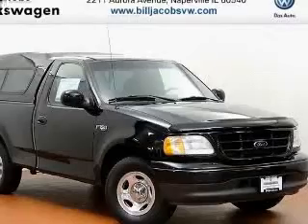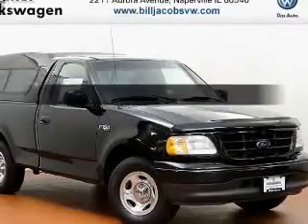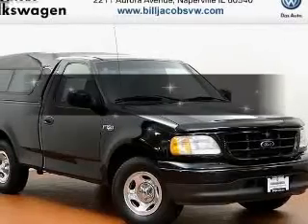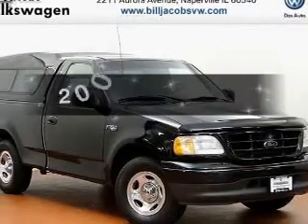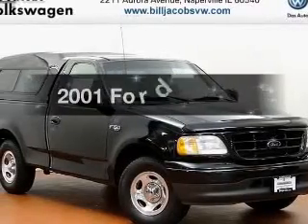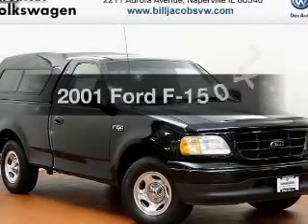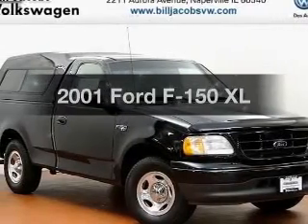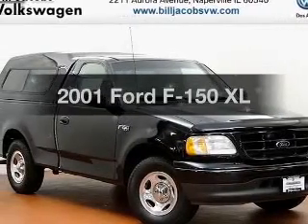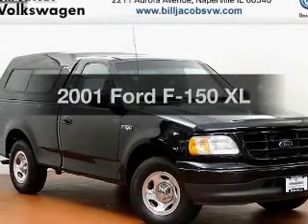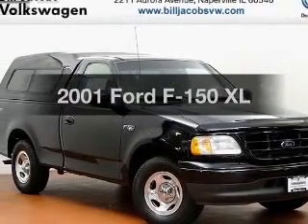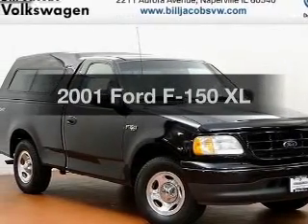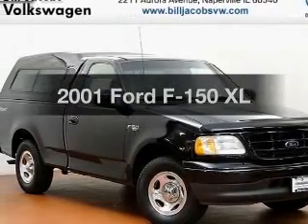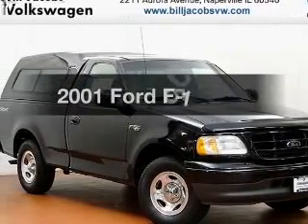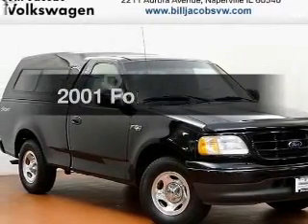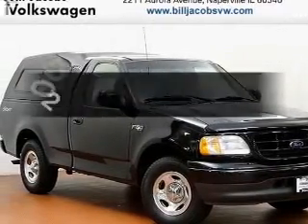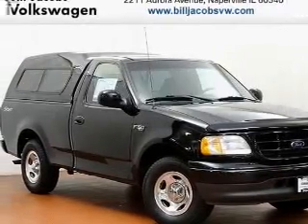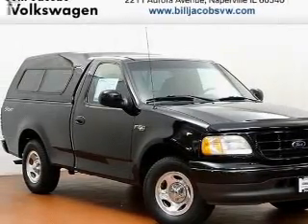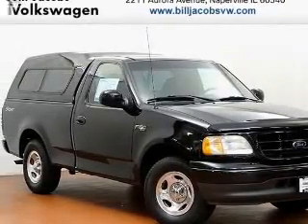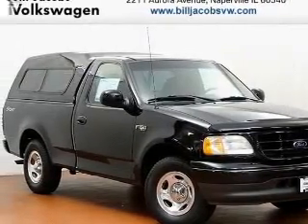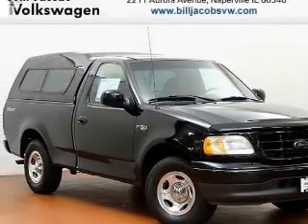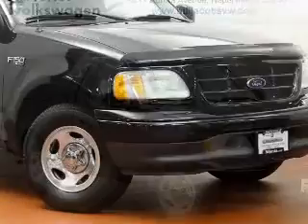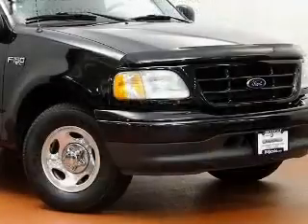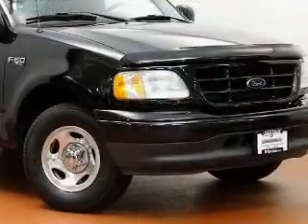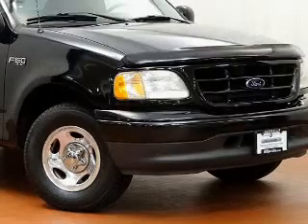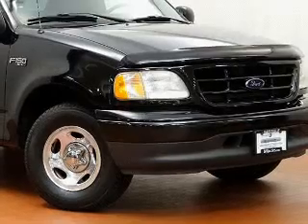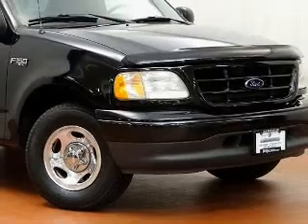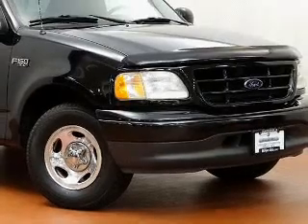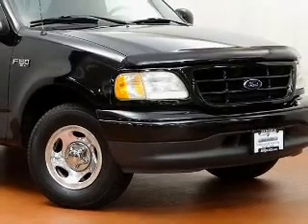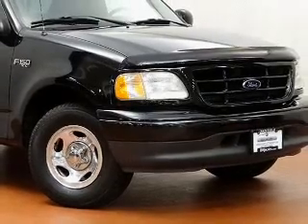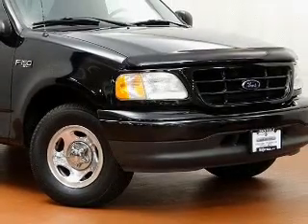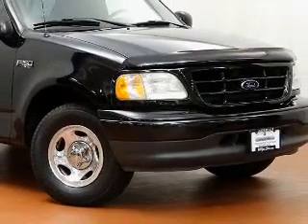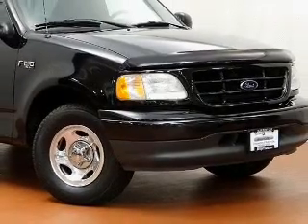Get noticed in this 2001 Ford F-150. Travel the roads in style and comfort in this great vehicle.